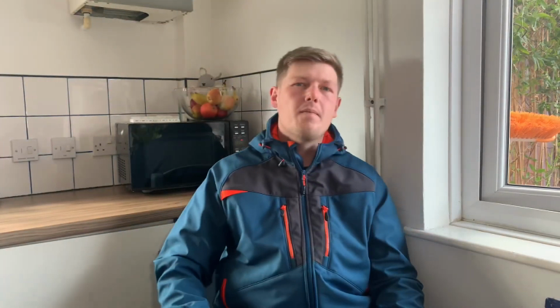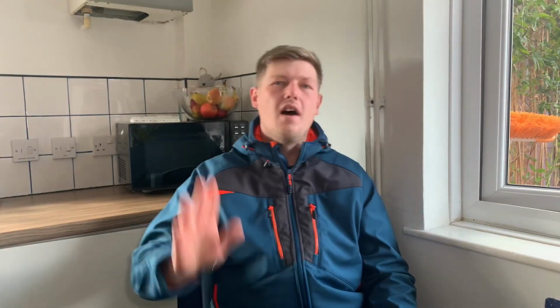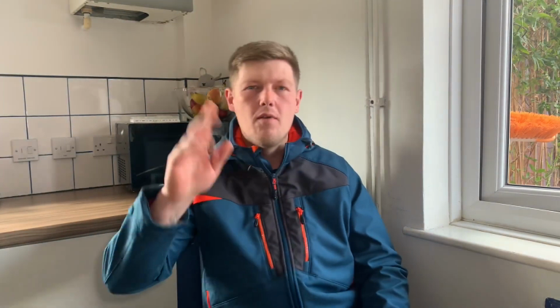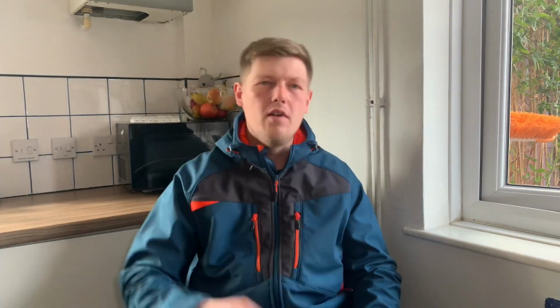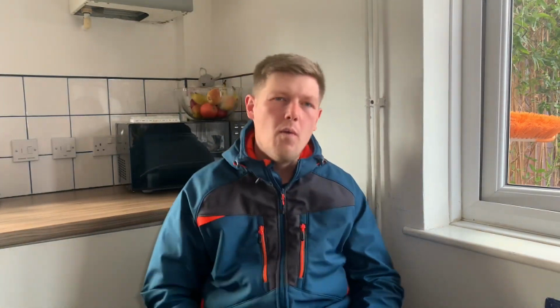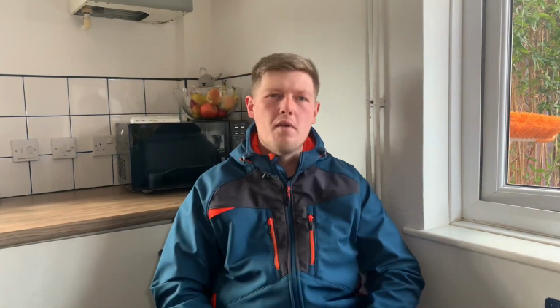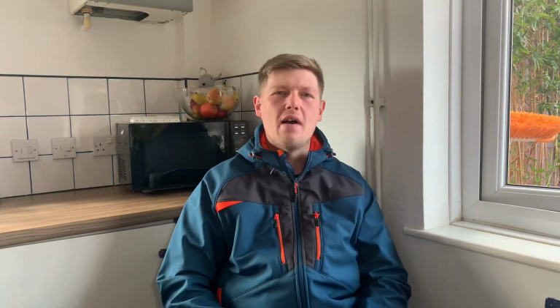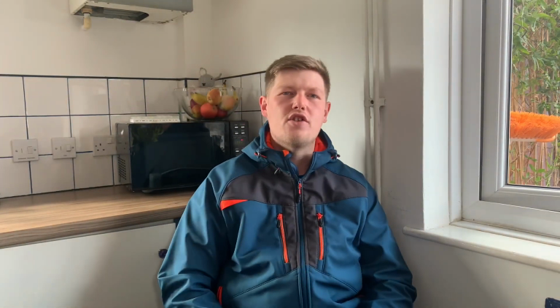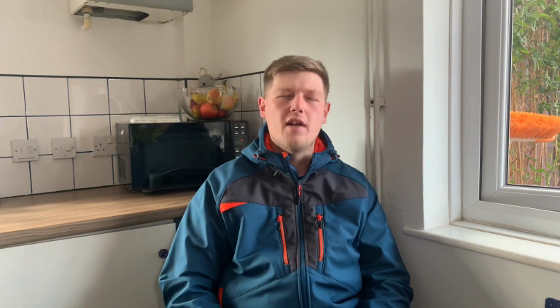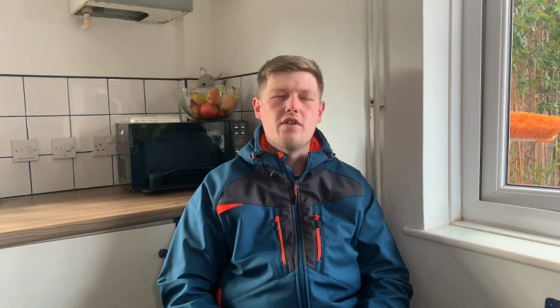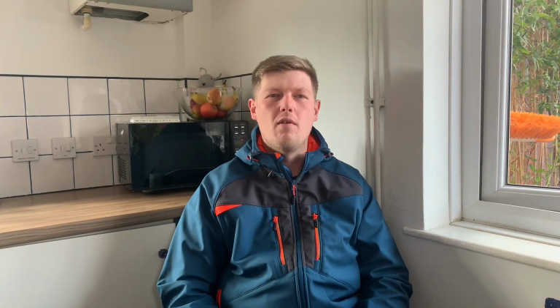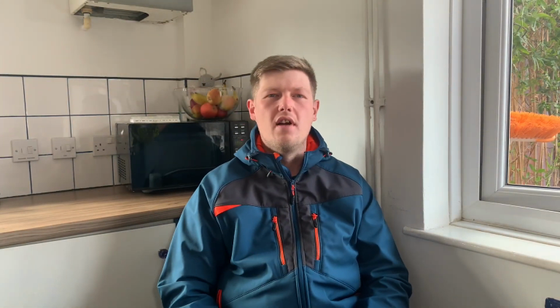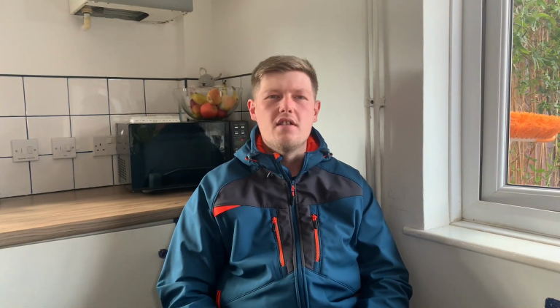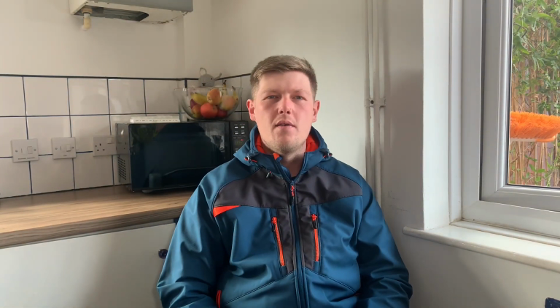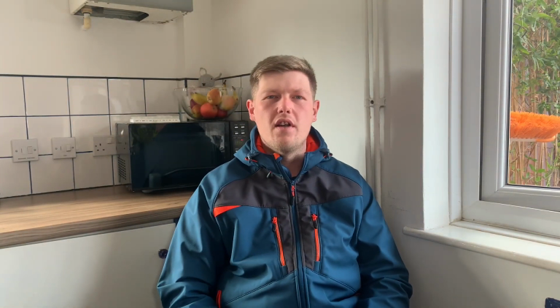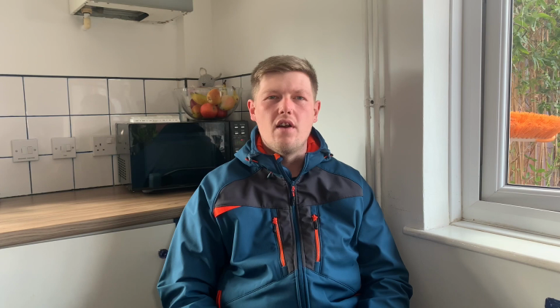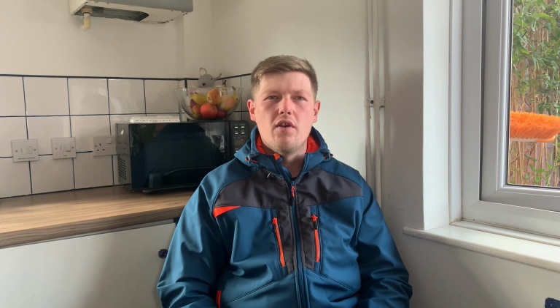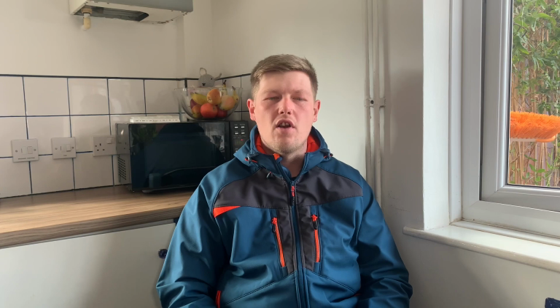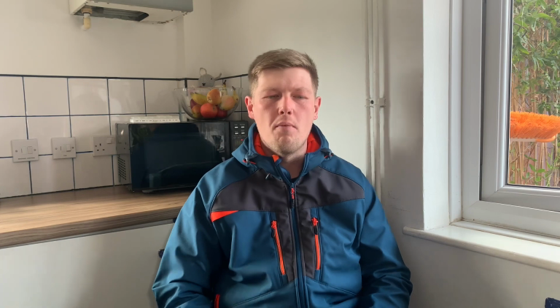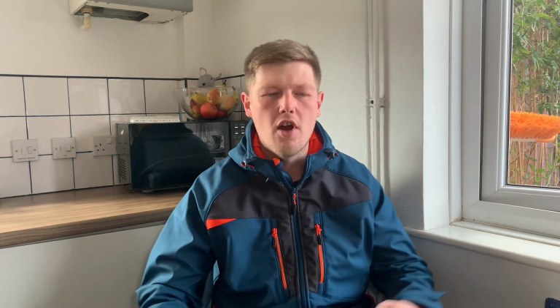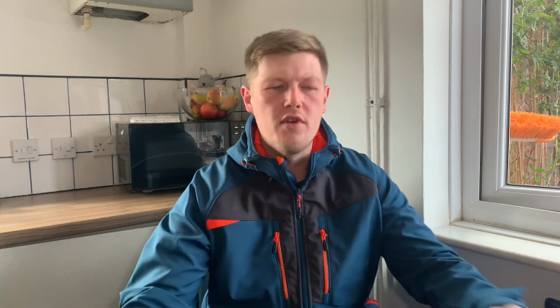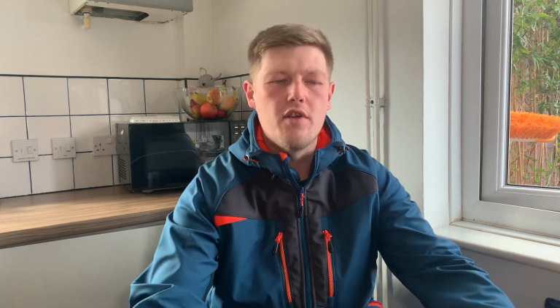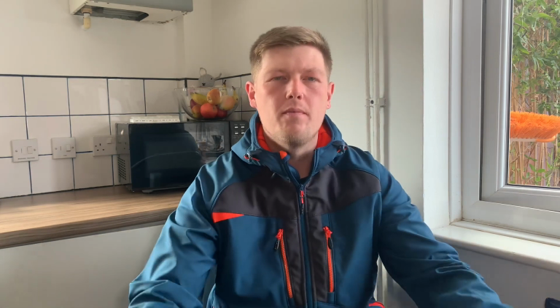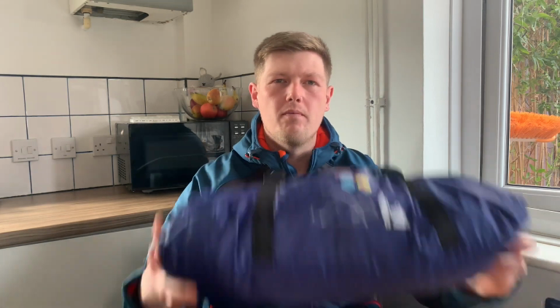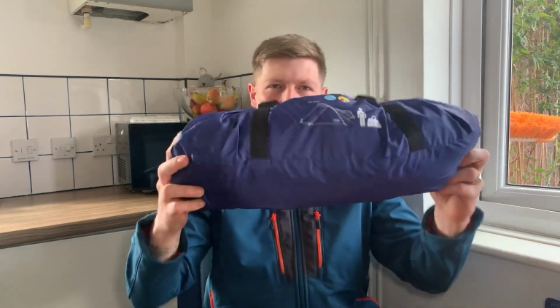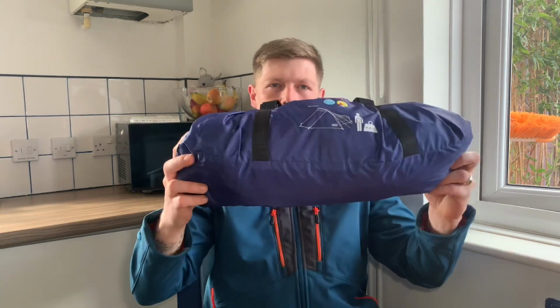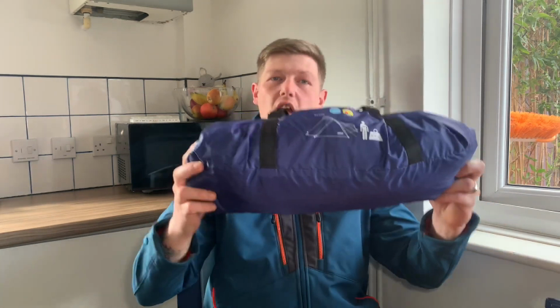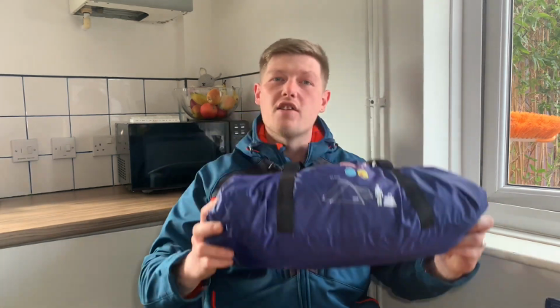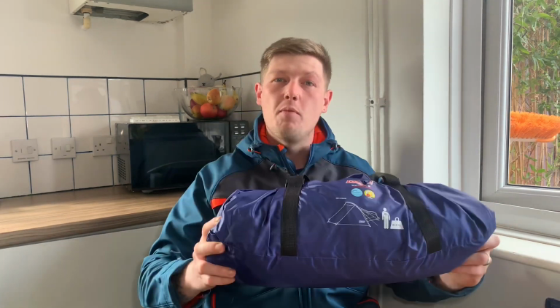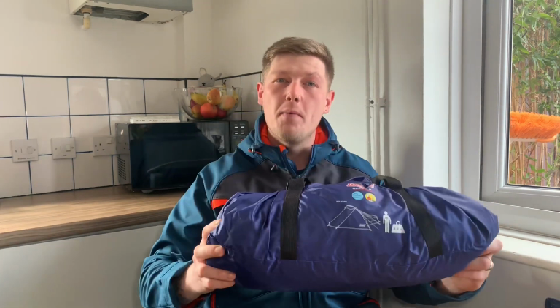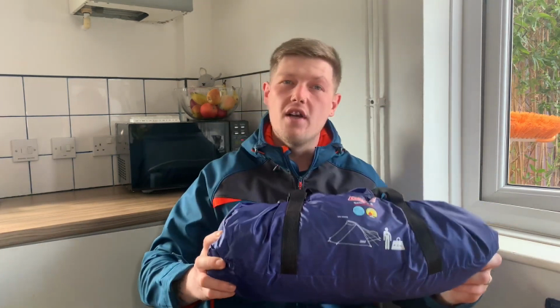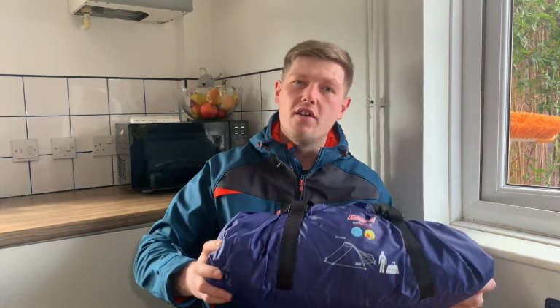Hi everyone, welcome back to Trekking with Tom. Today we are going to have a look at the Cobra 2. Let's go put it up in the garden.